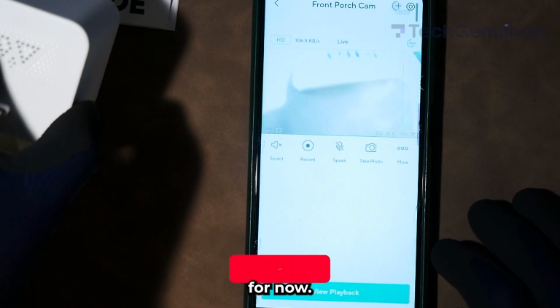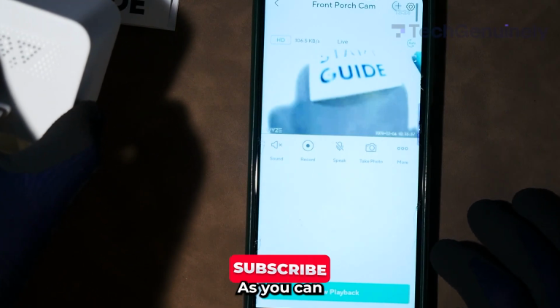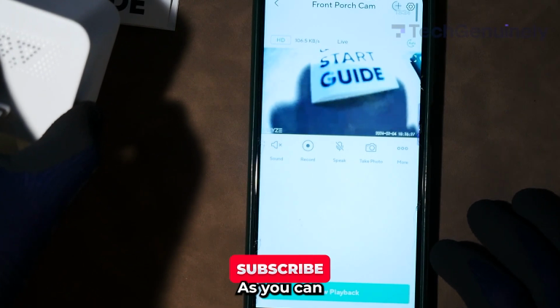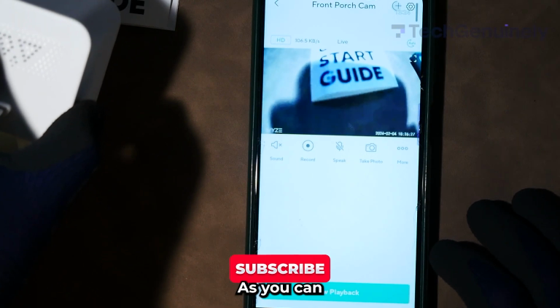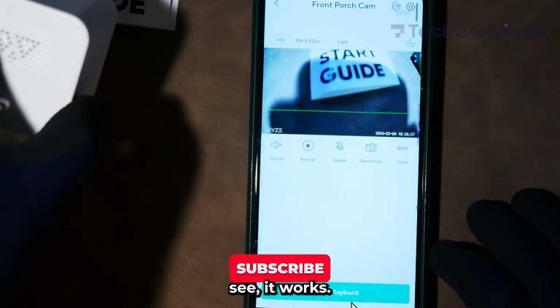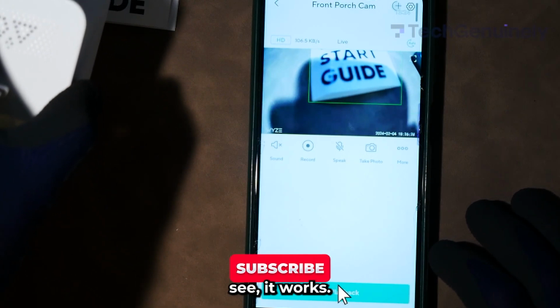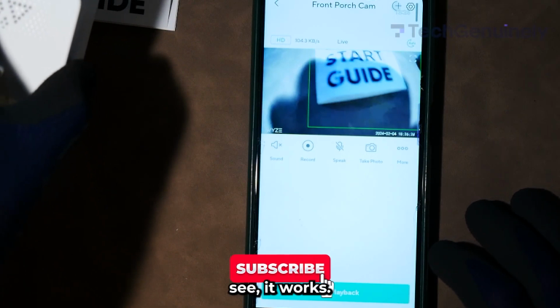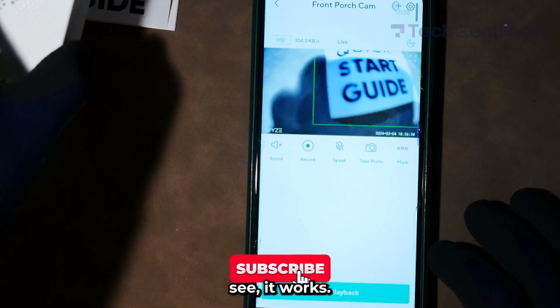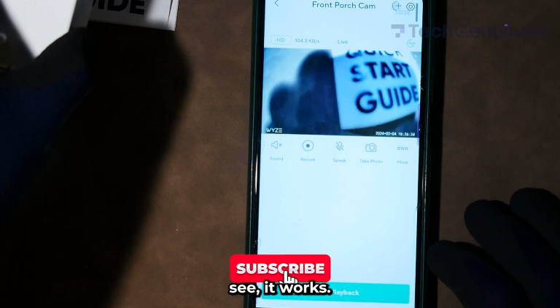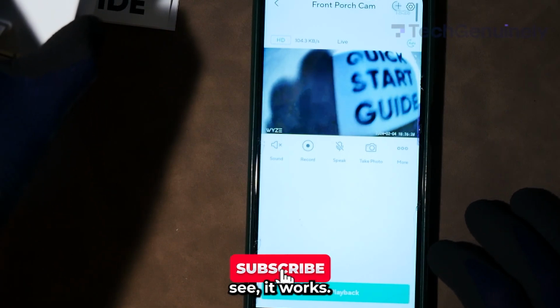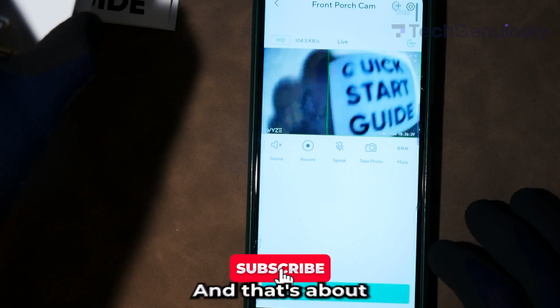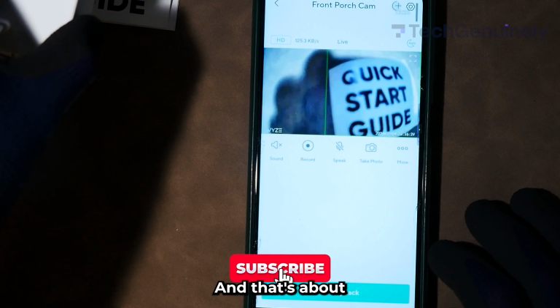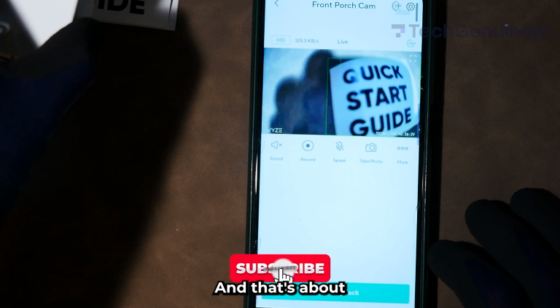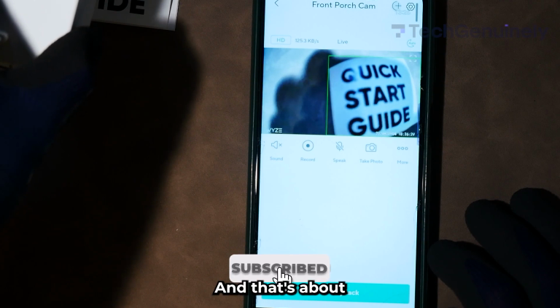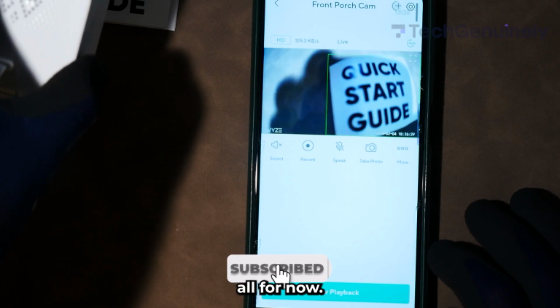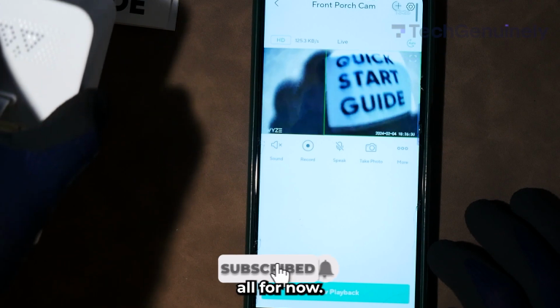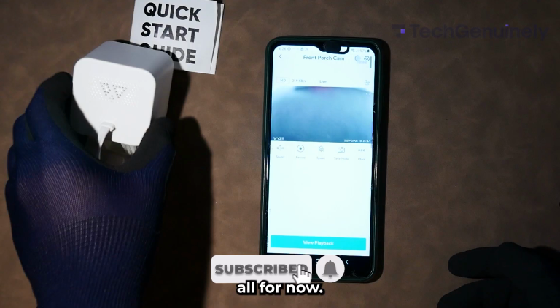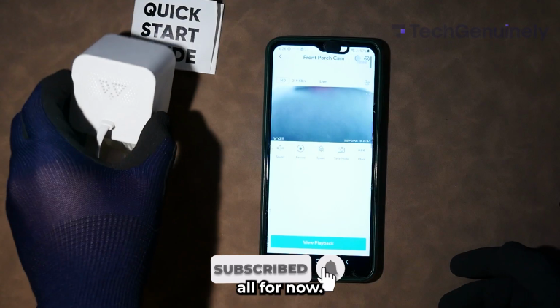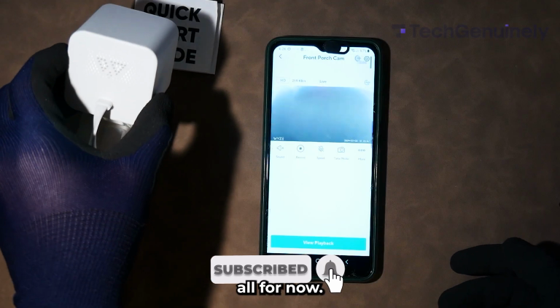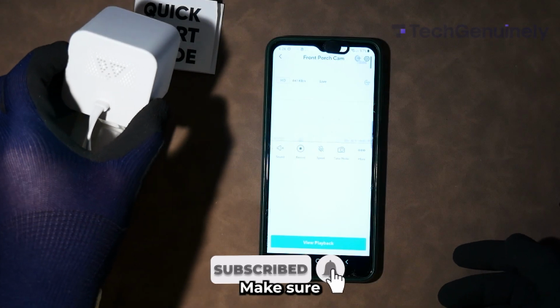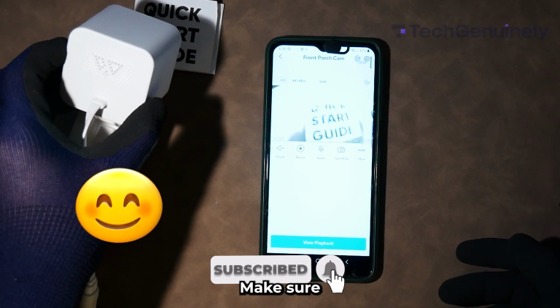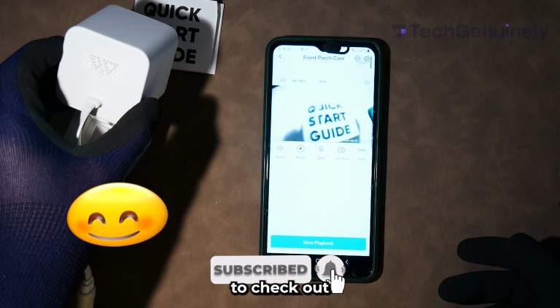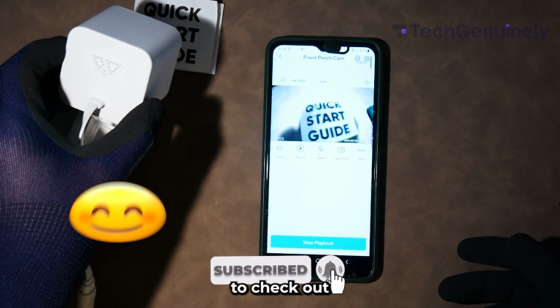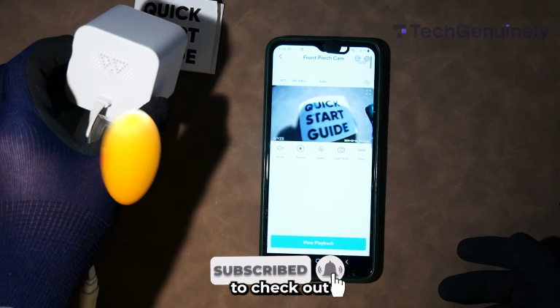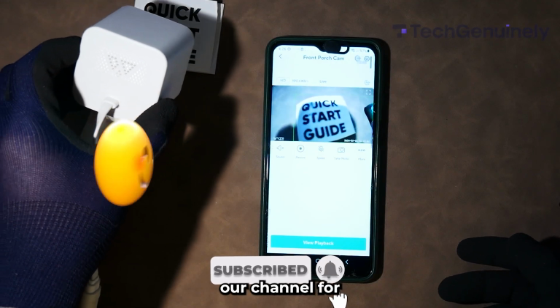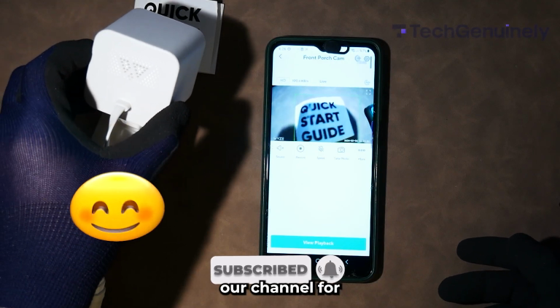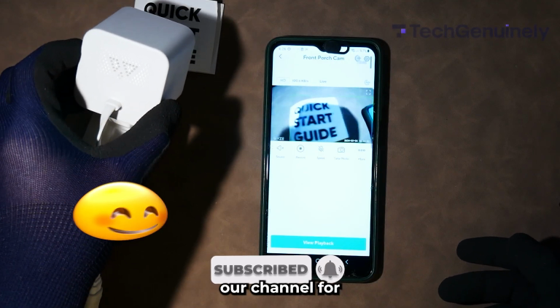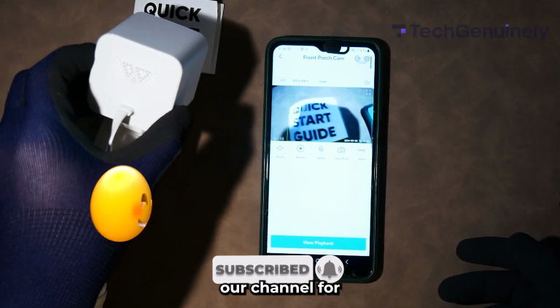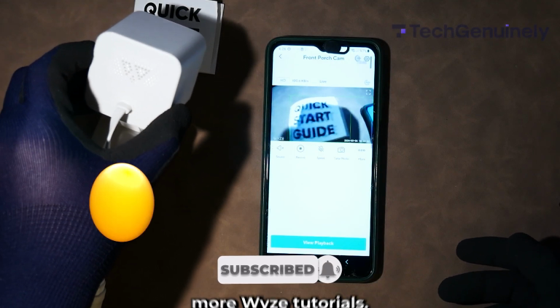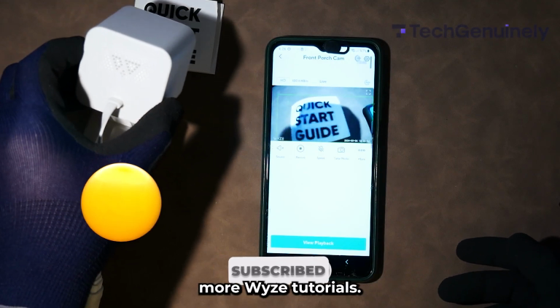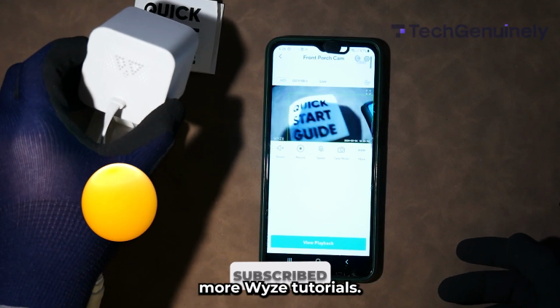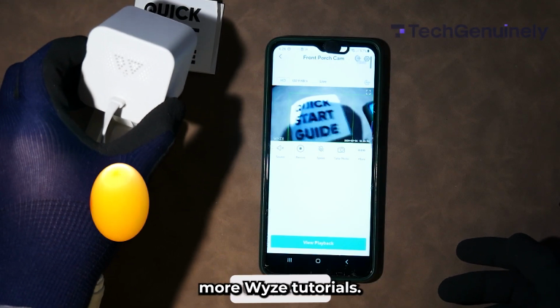As you can see, it works. And that's about all for now. Make sure to check out our channel for more Wyze tutorials.